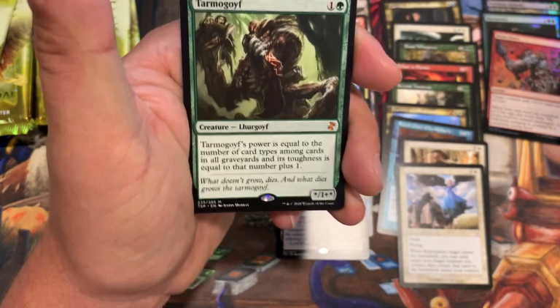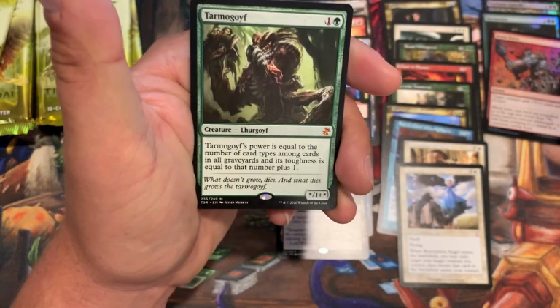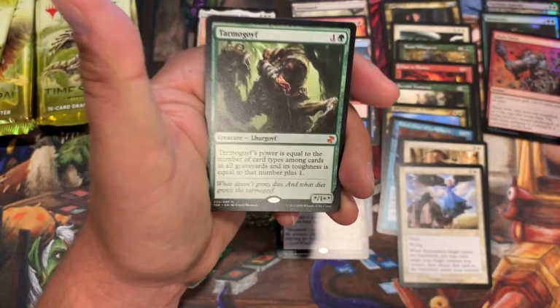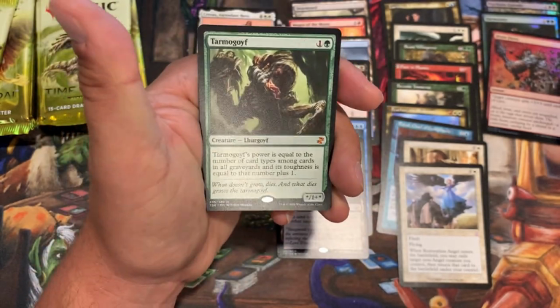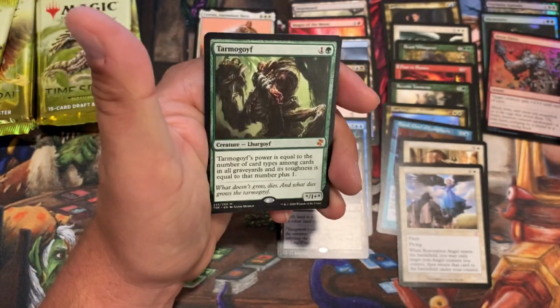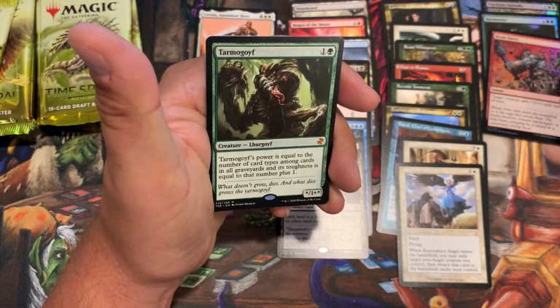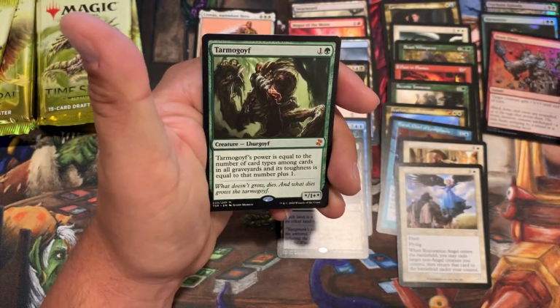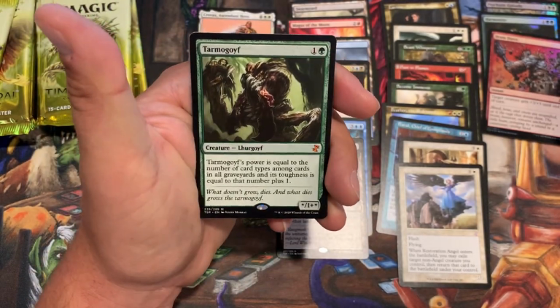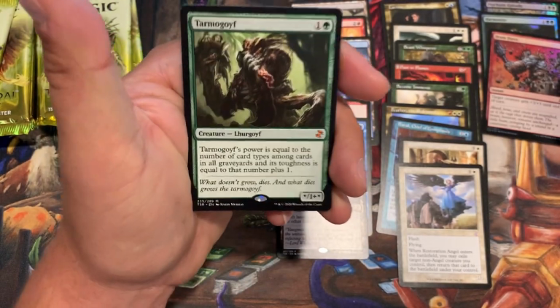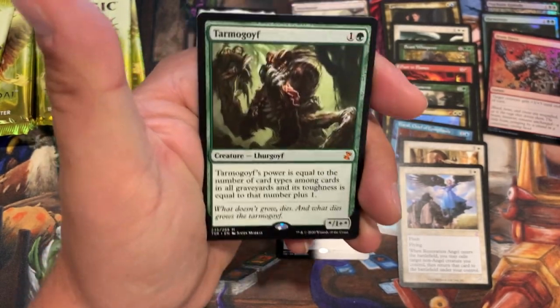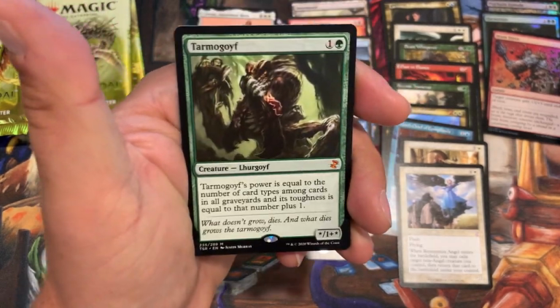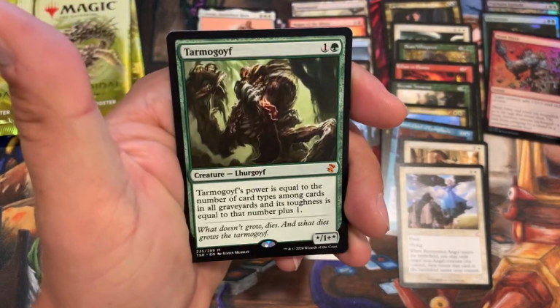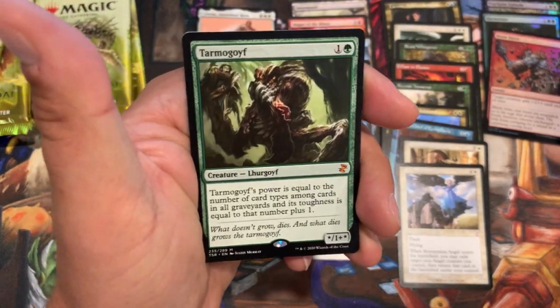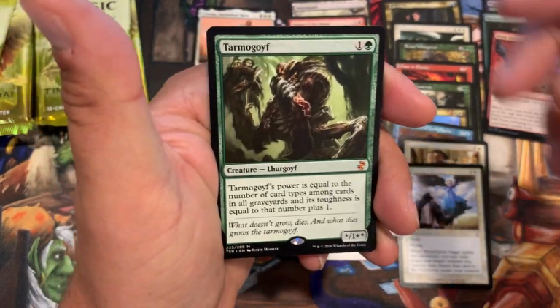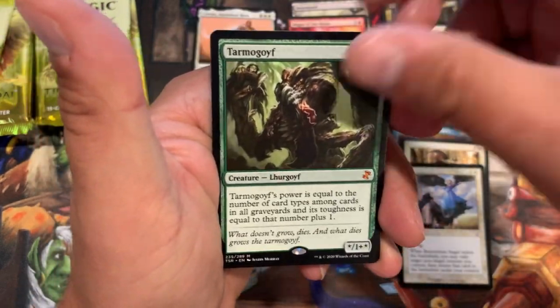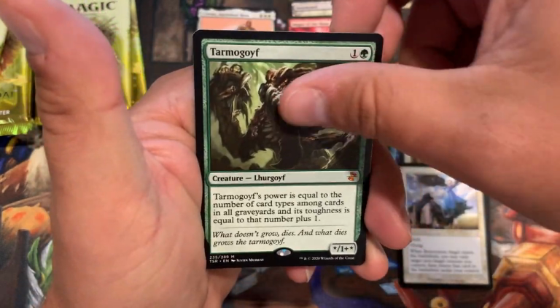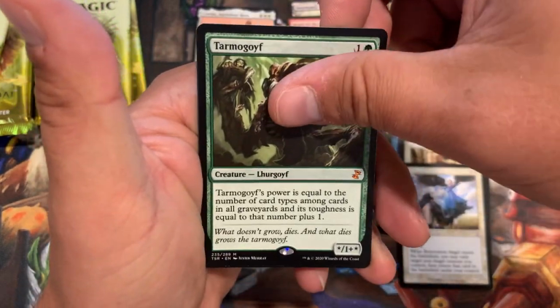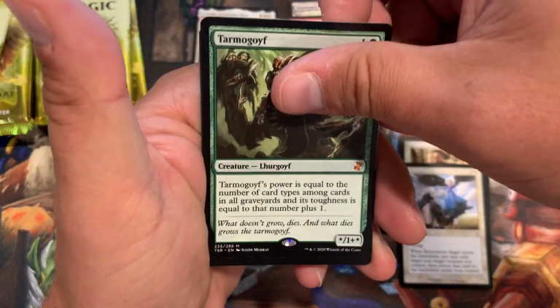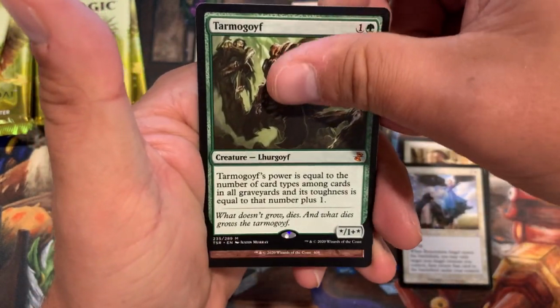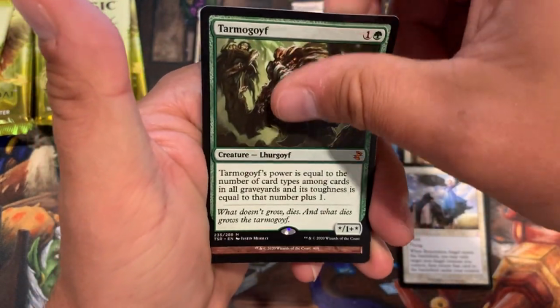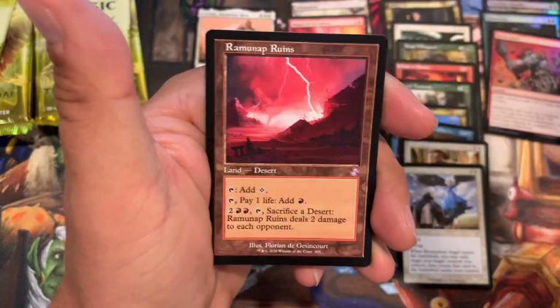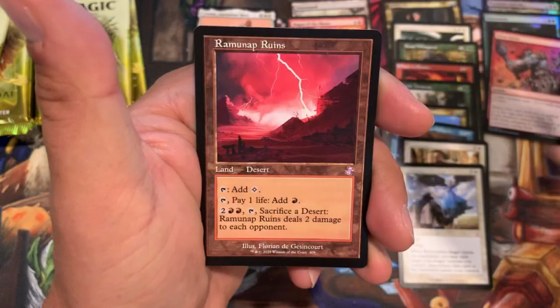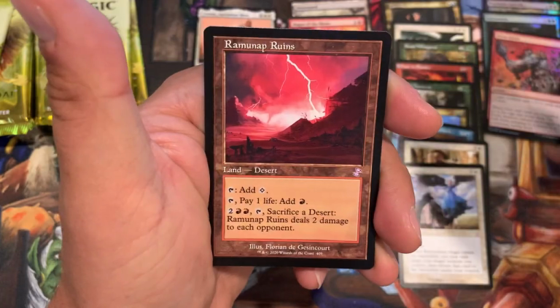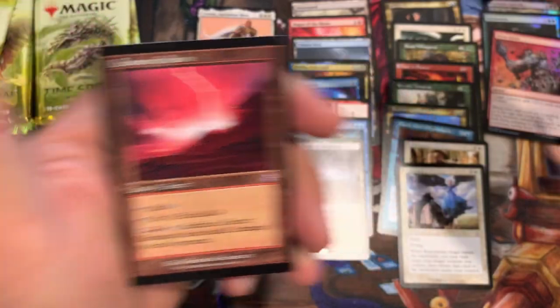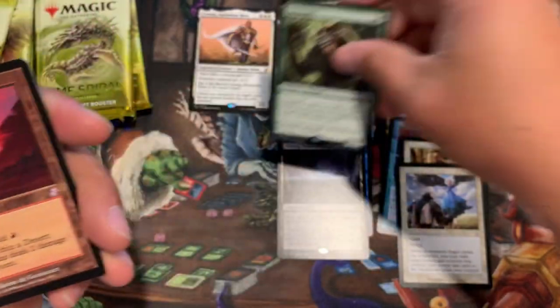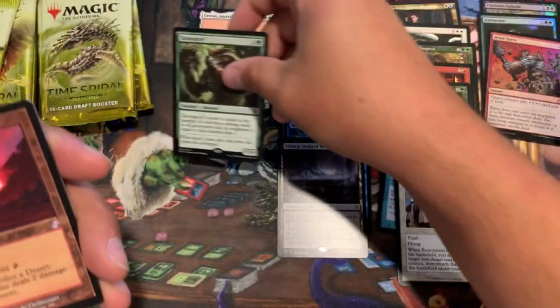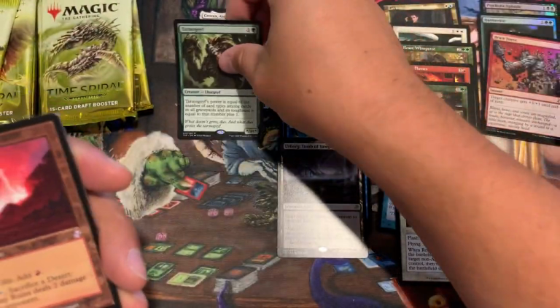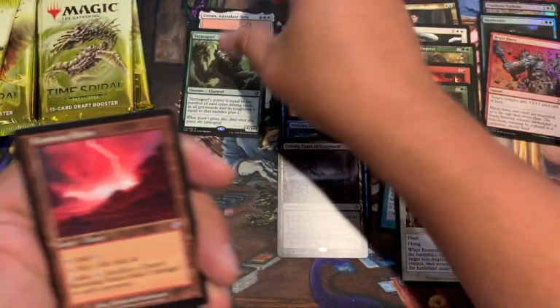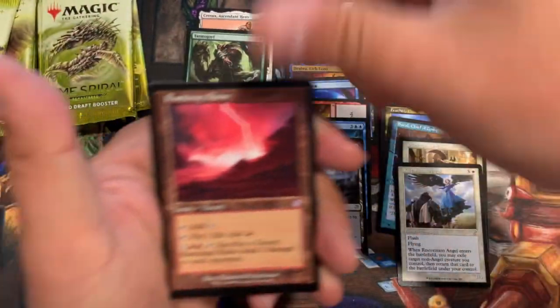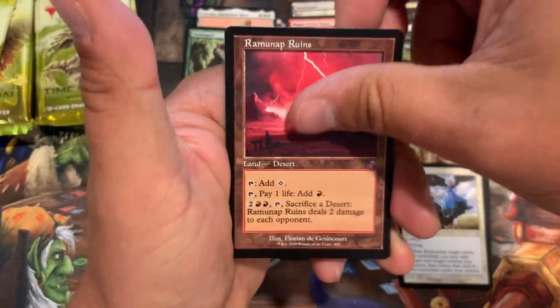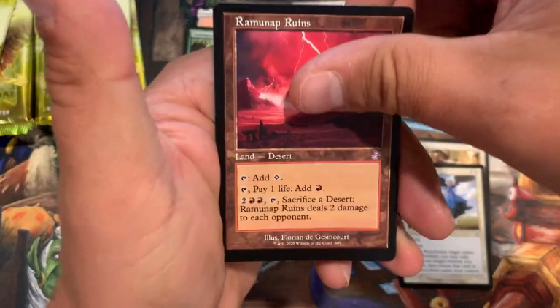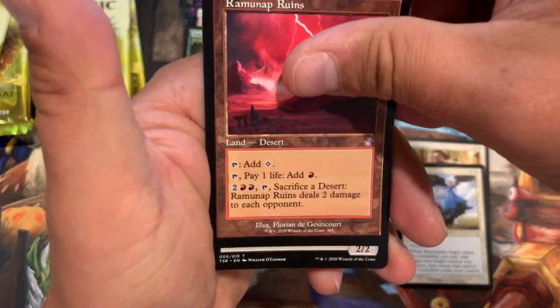Mythic — Parmagnify. Nice! Last time we got a Sliver Legion, now we got a Parmagnify. Ram-Nap Ruins right behind it.